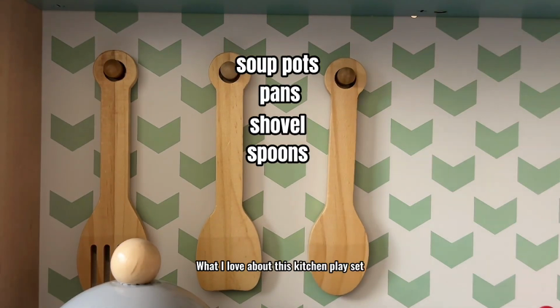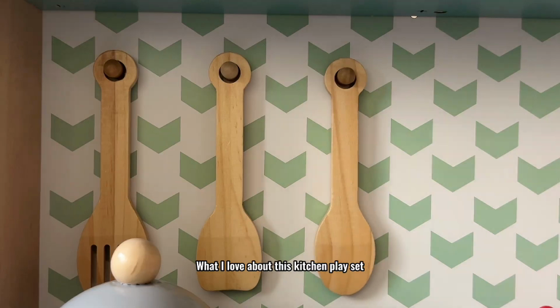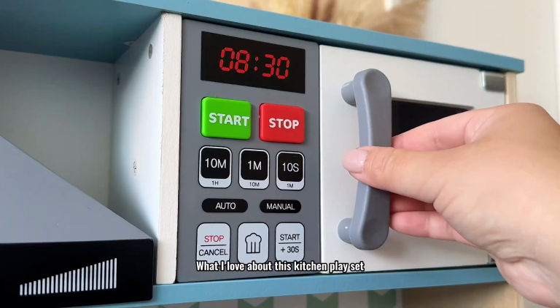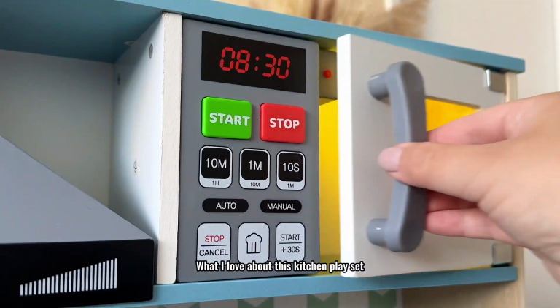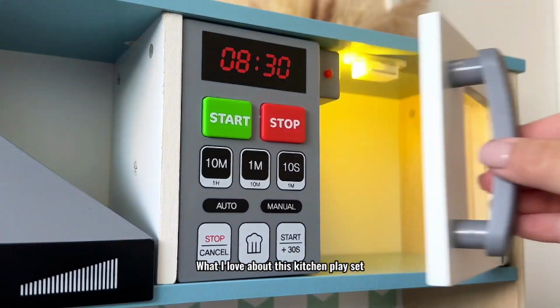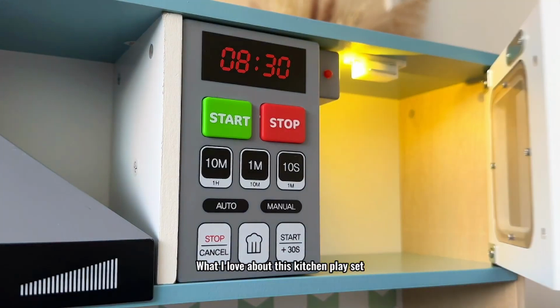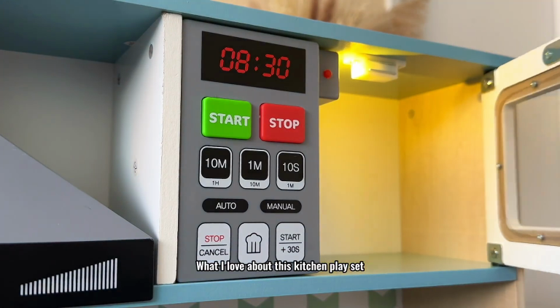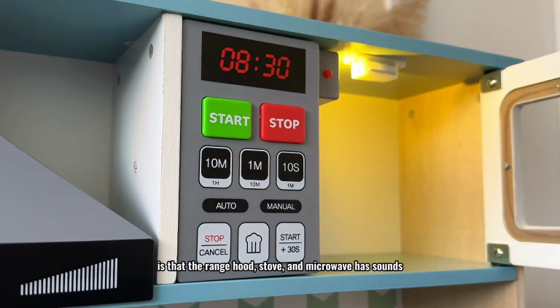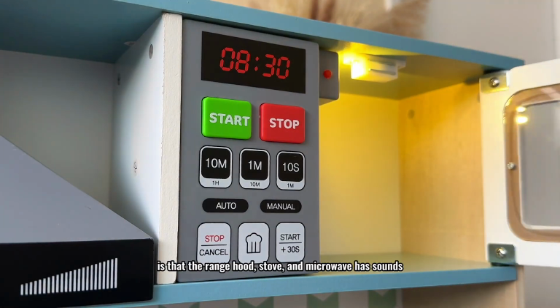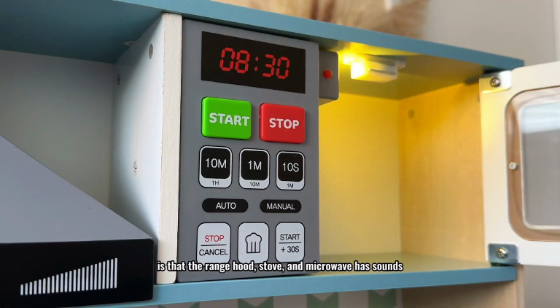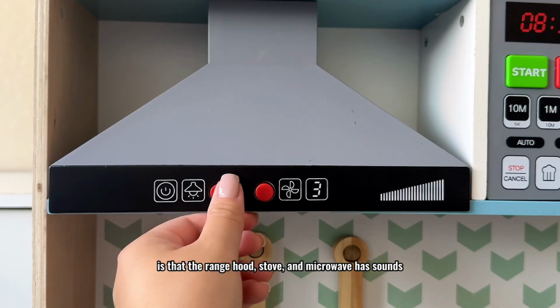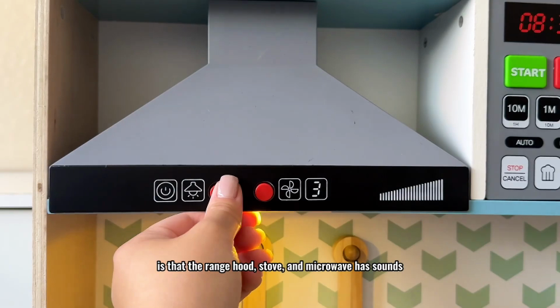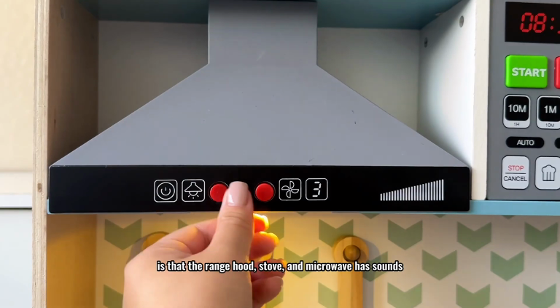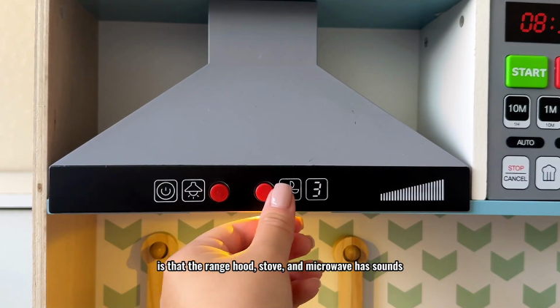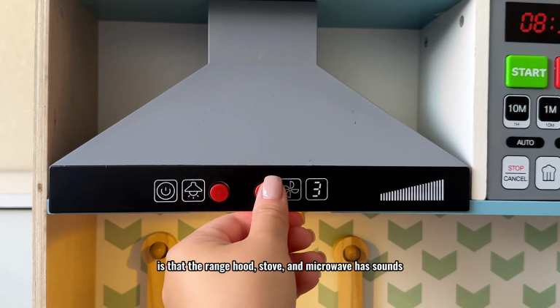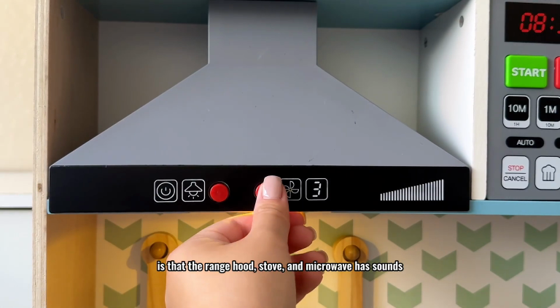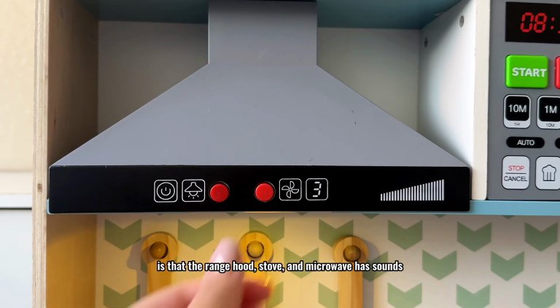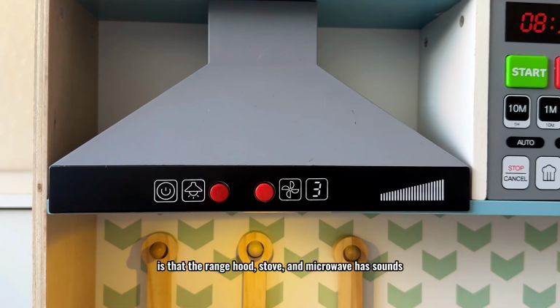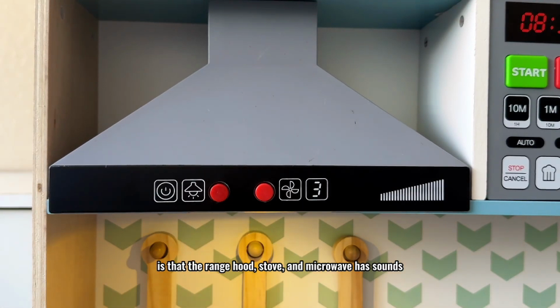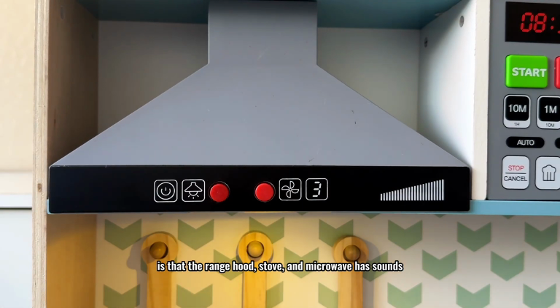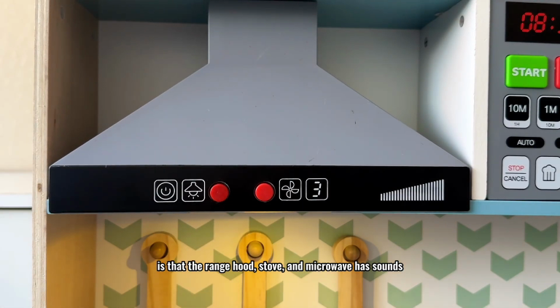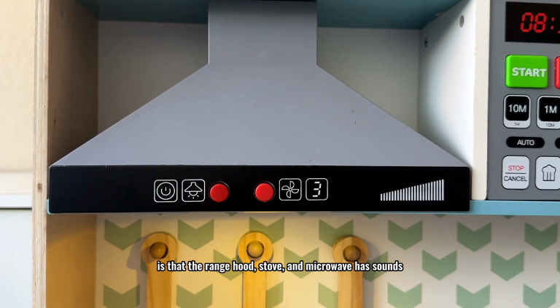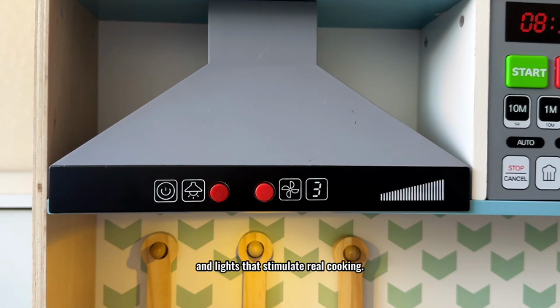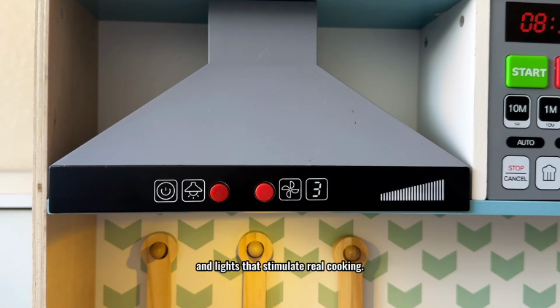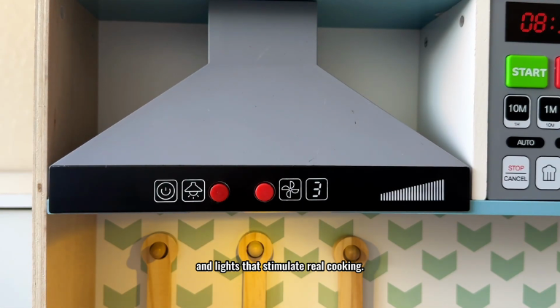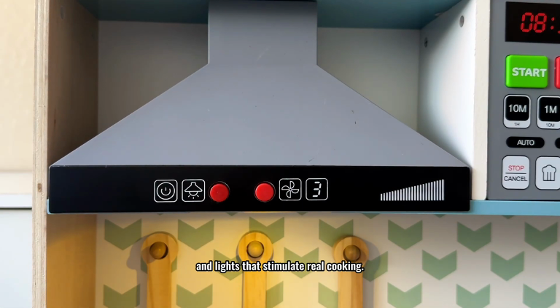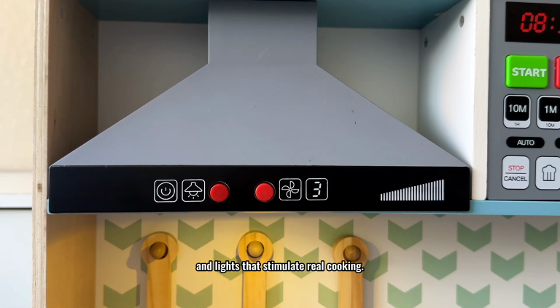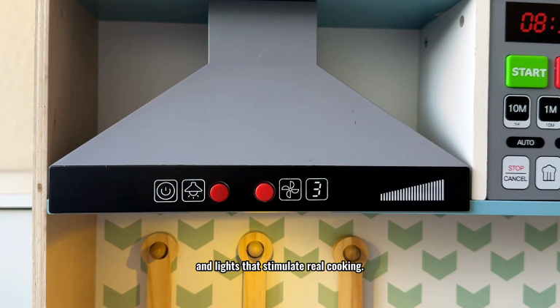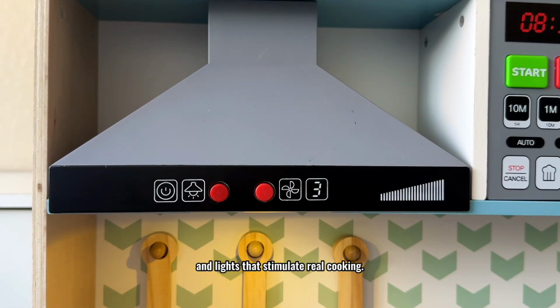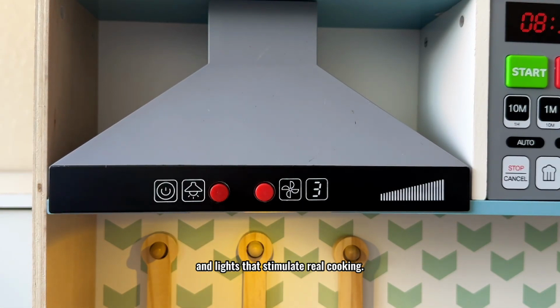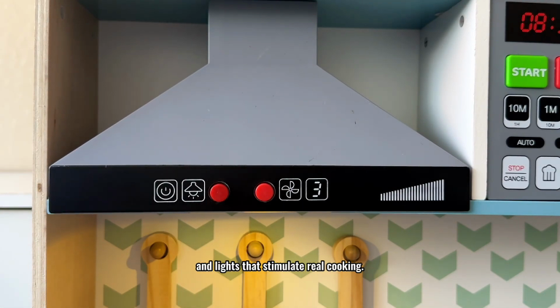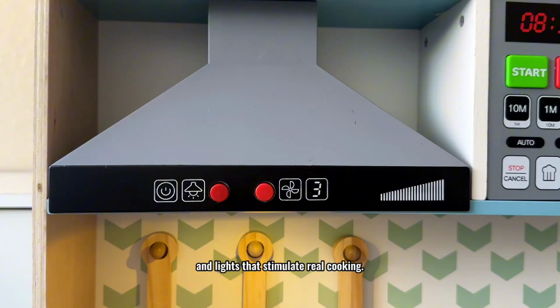What I love about this kitchen playset is that the rain churn, stove, and microwave have sounds and lights that simulate real cooking.